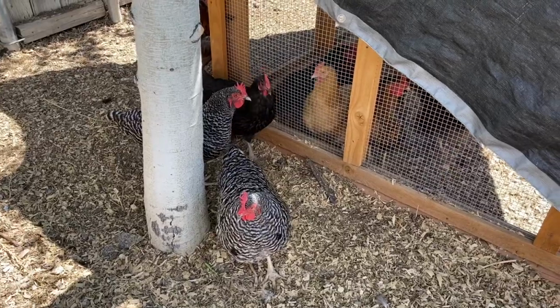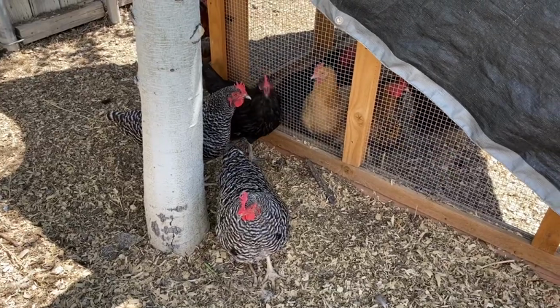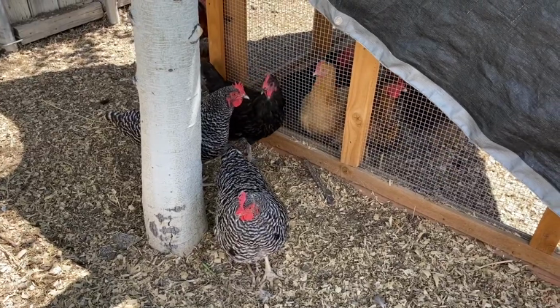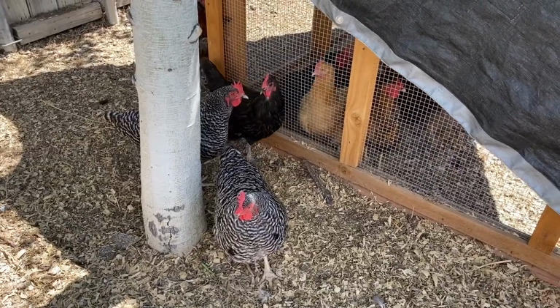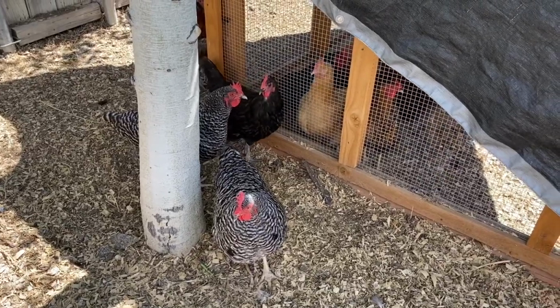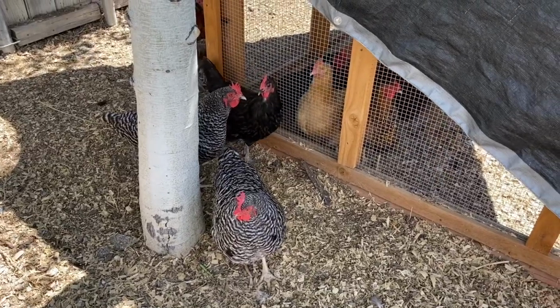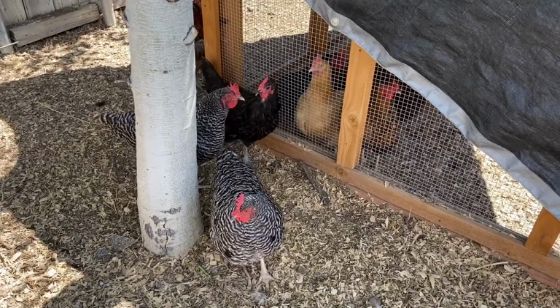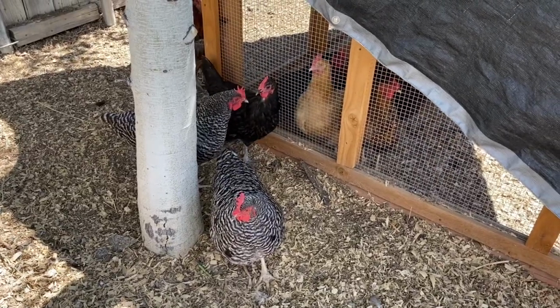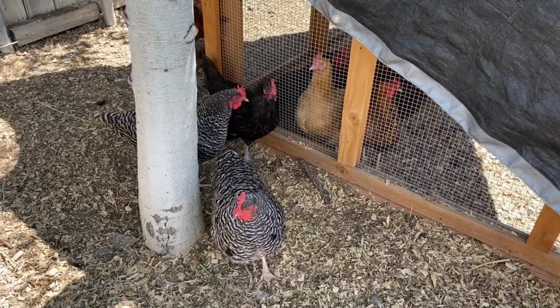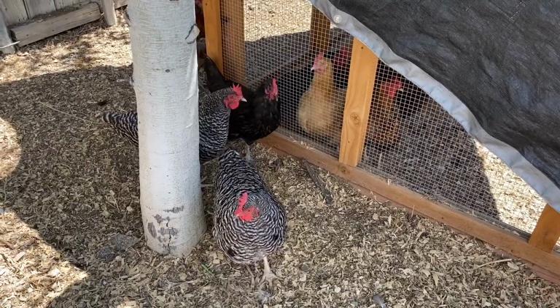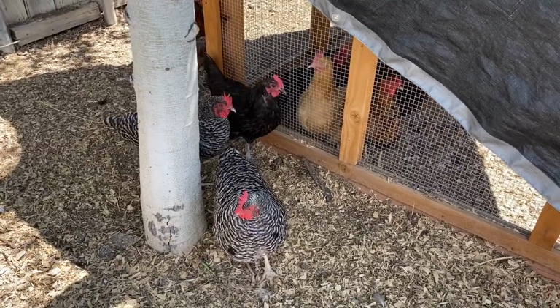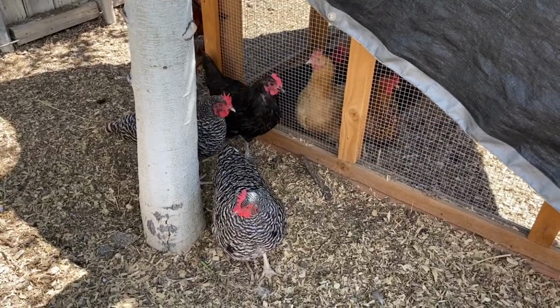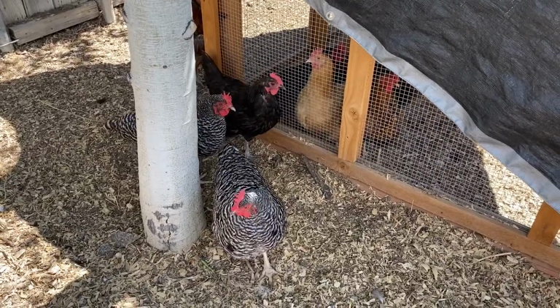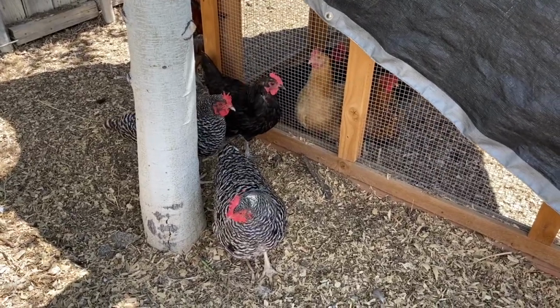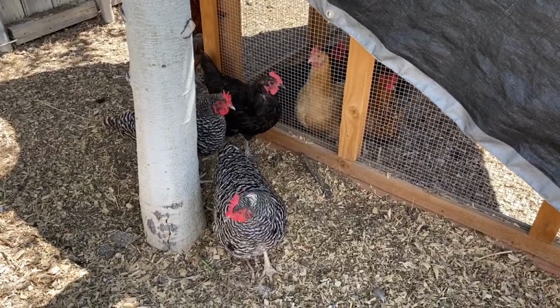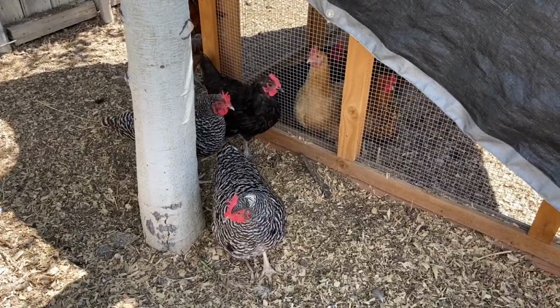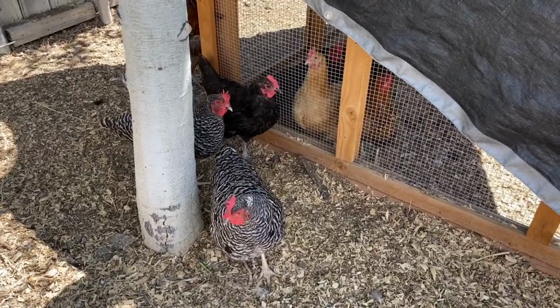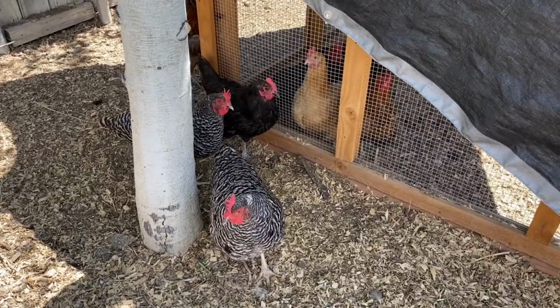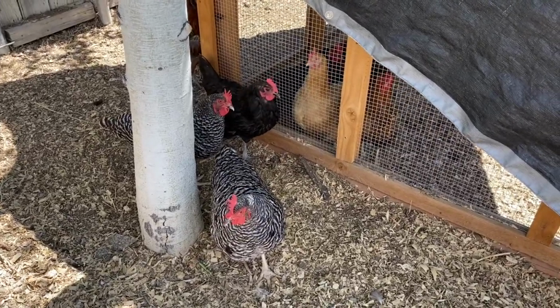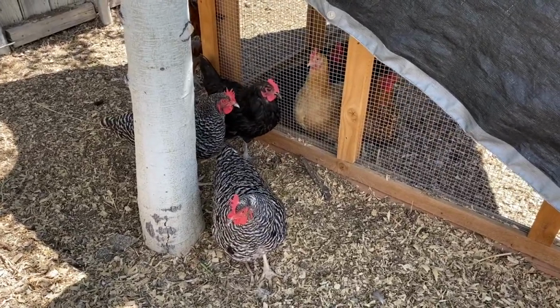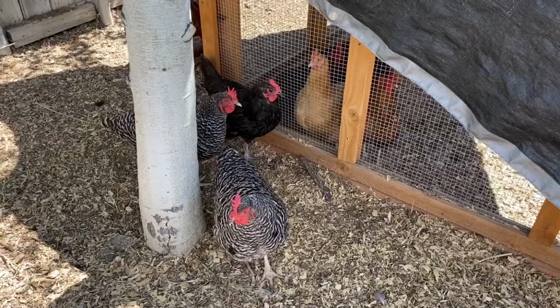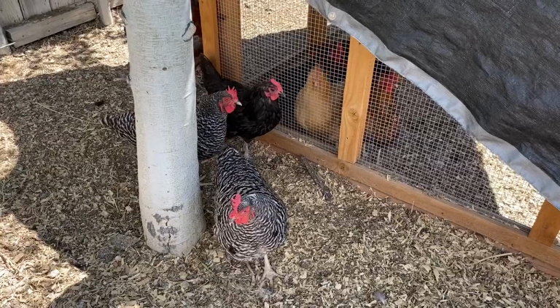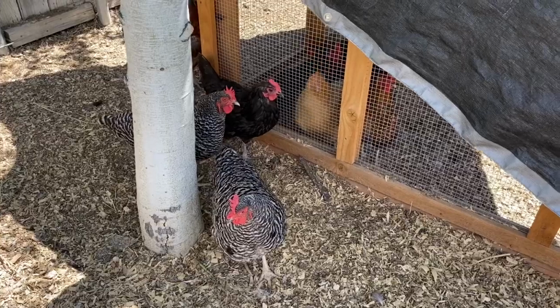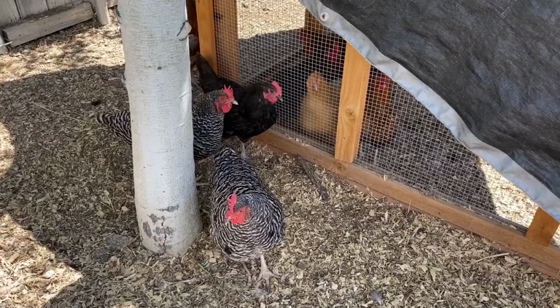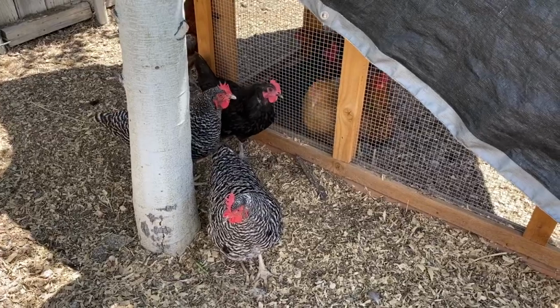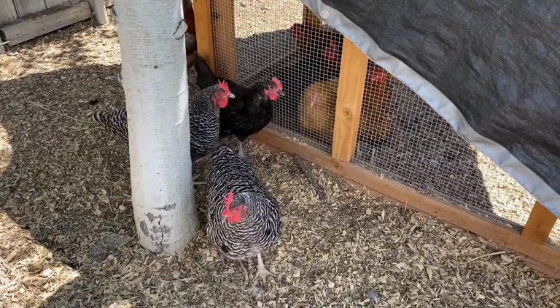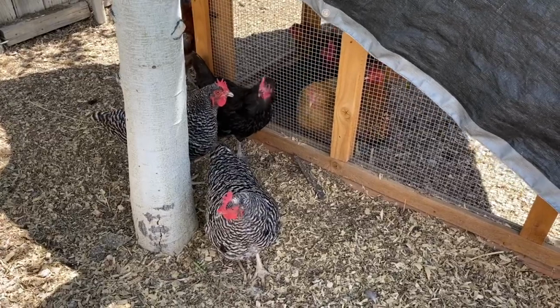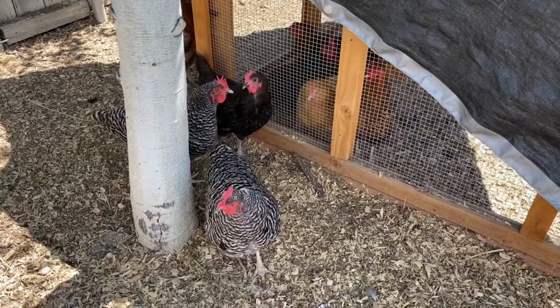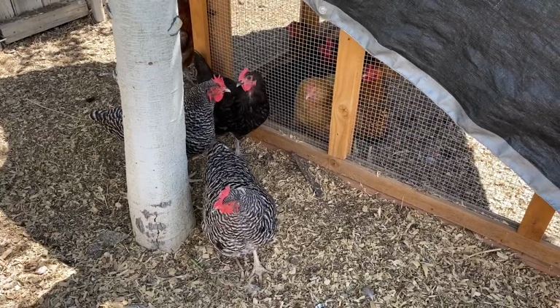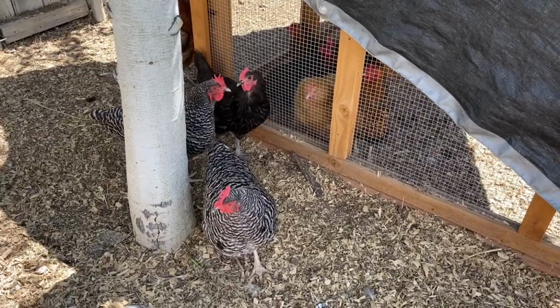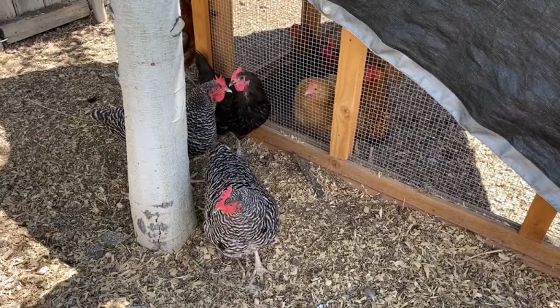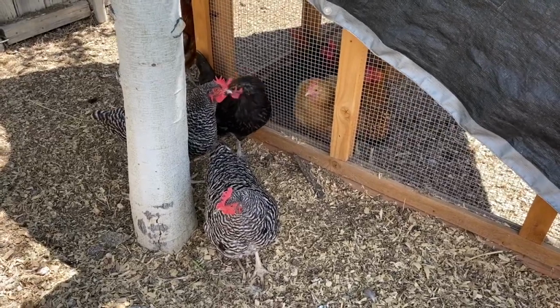They're trying to figure out how one of the chickens got on the other side of the fence, so they cluck at each other going, 'How'd you get there?'